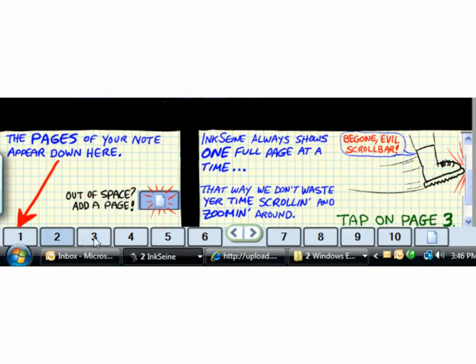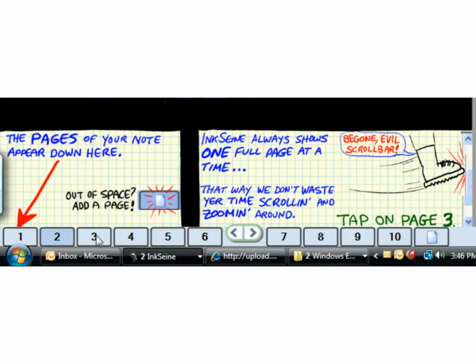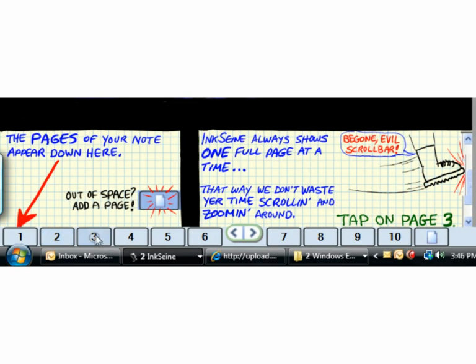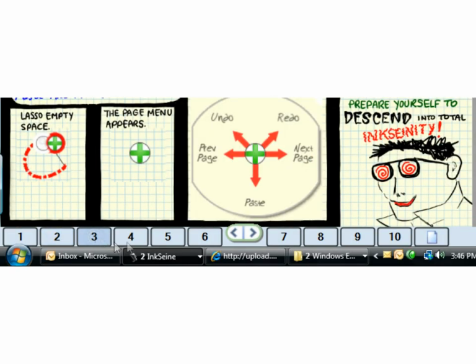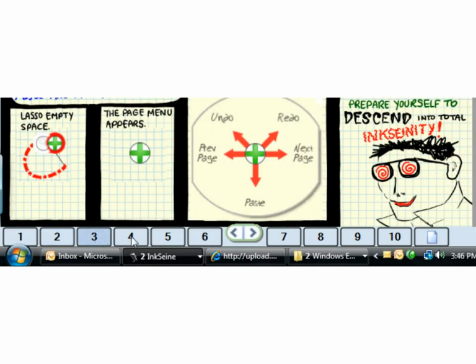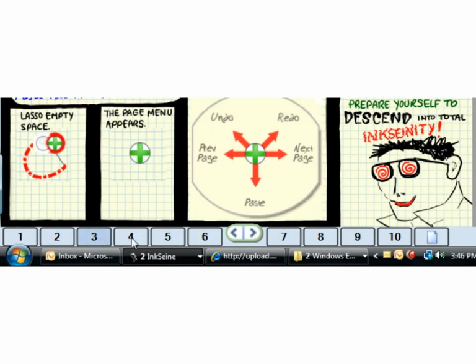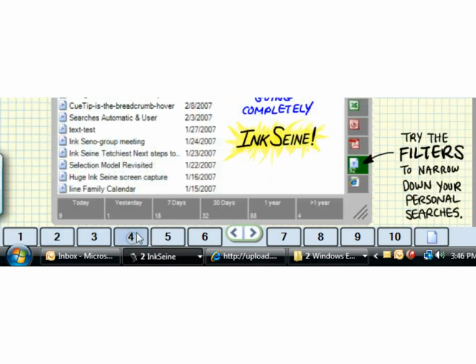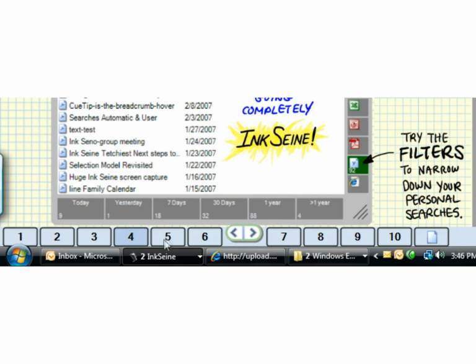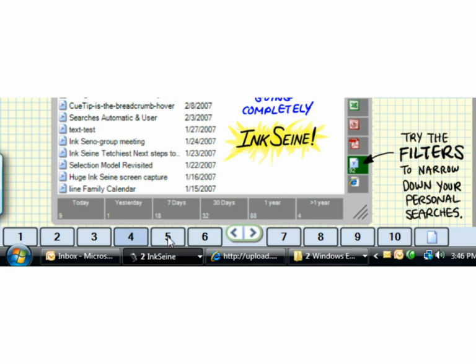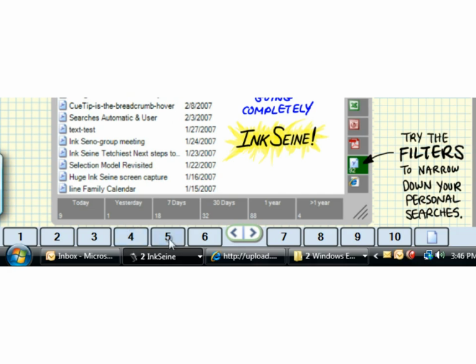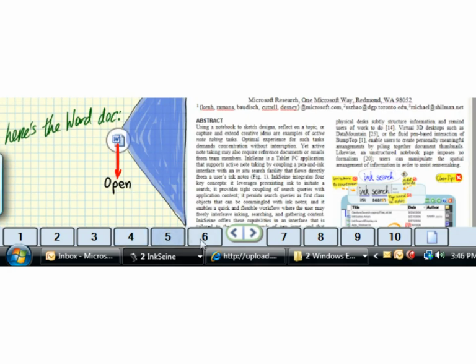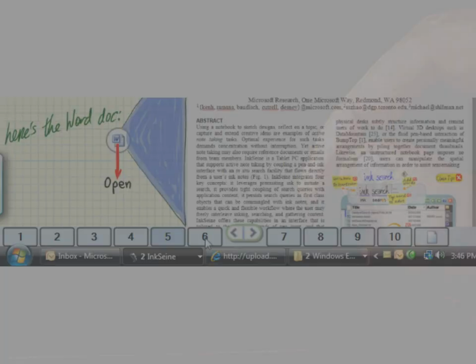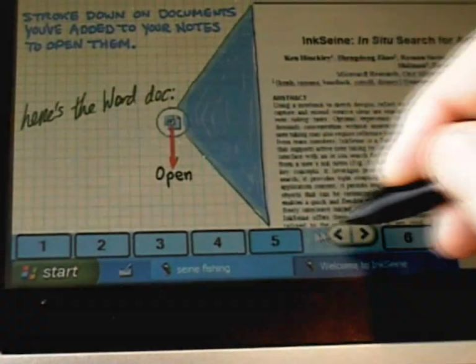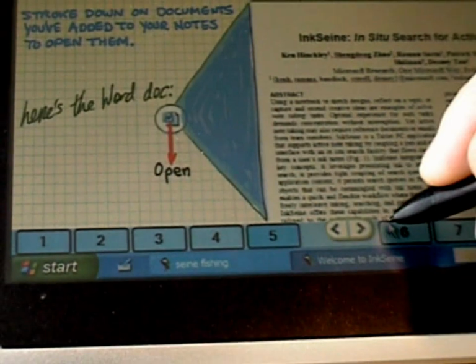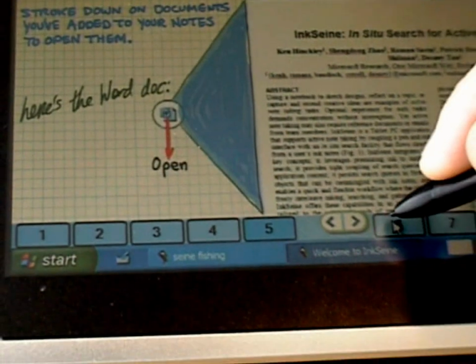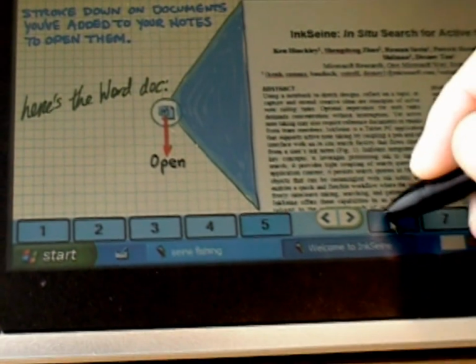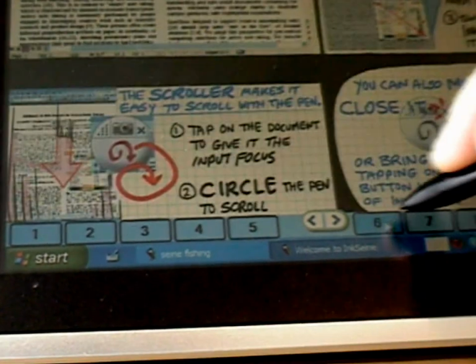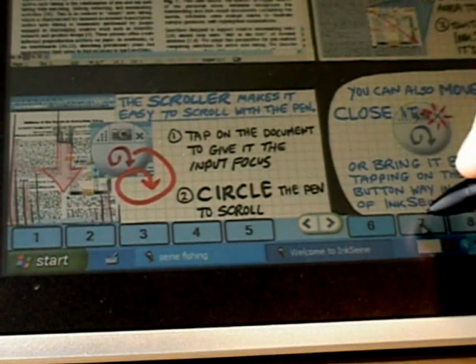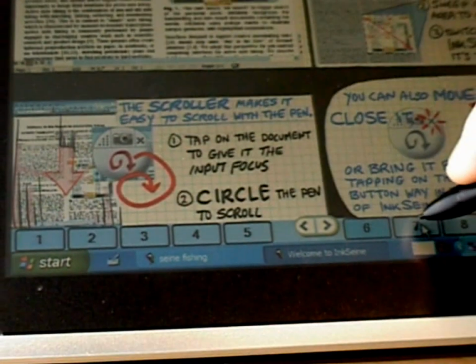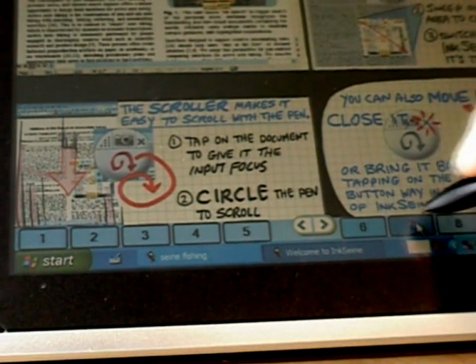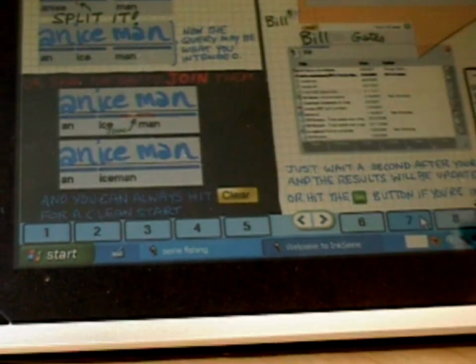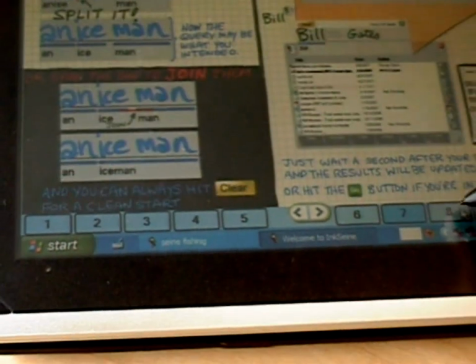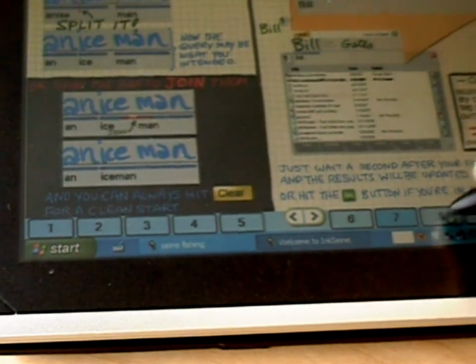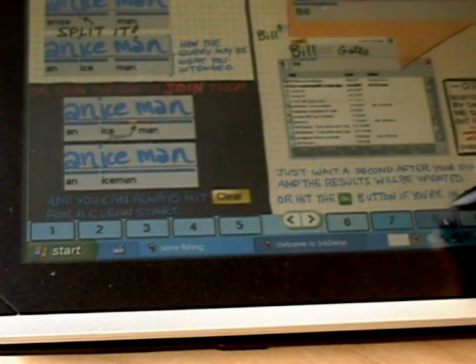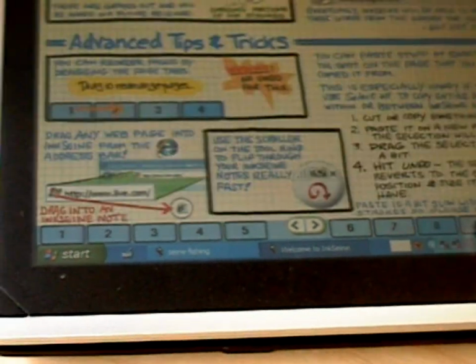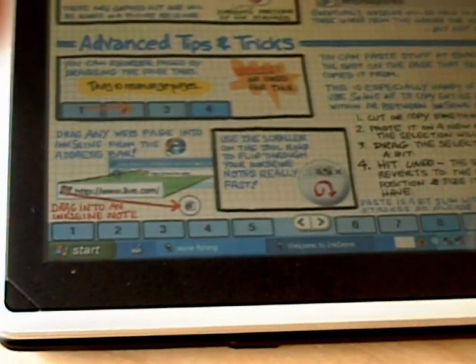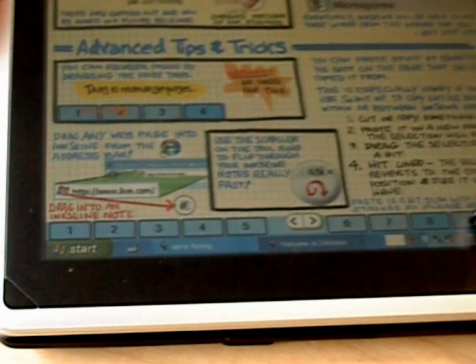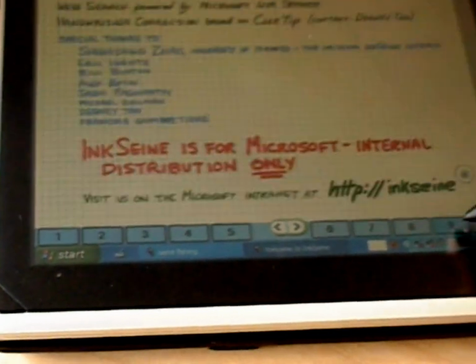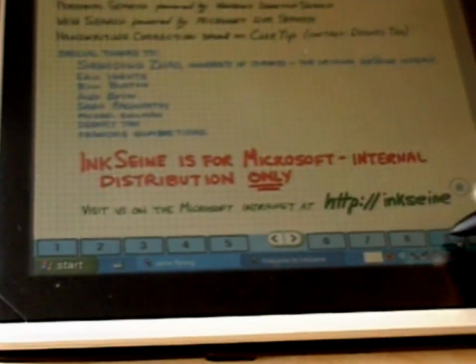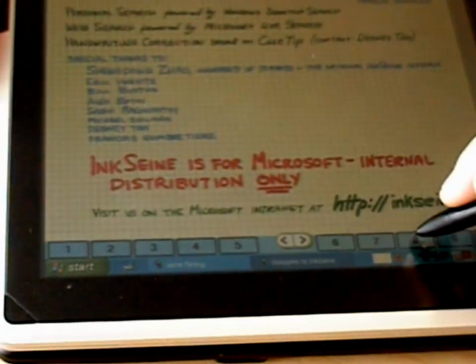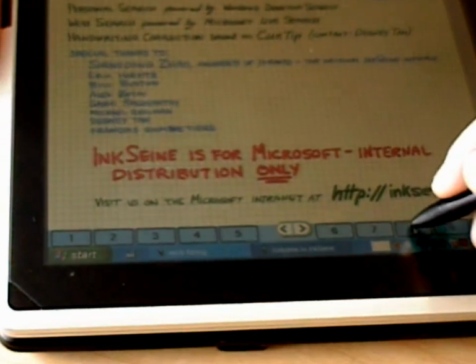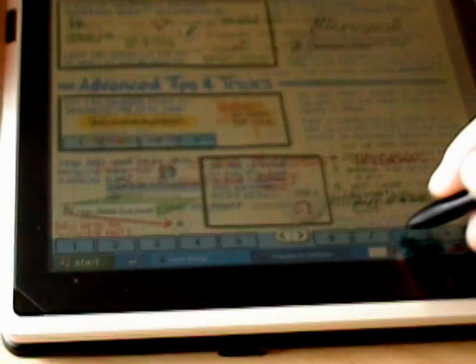Inksane always shows one full page at a time. You won't toil over scroll bars and zoom controls, and it's easy to flip between pages, like a real notebook.